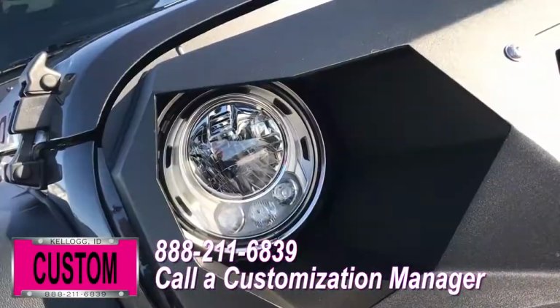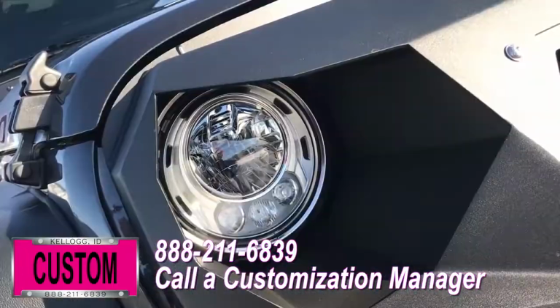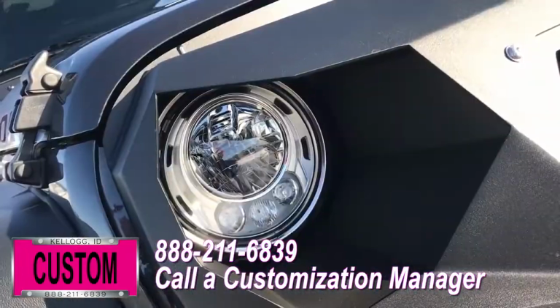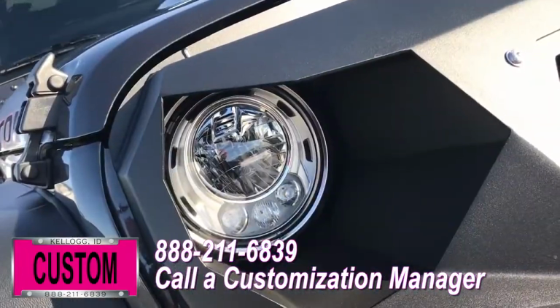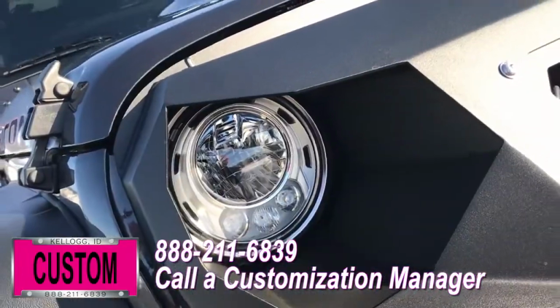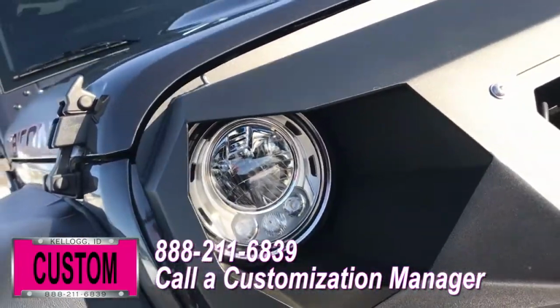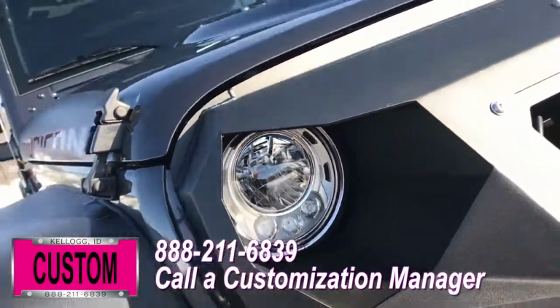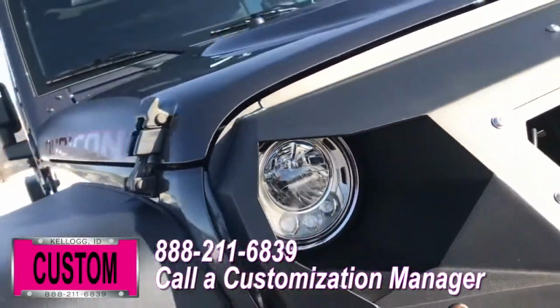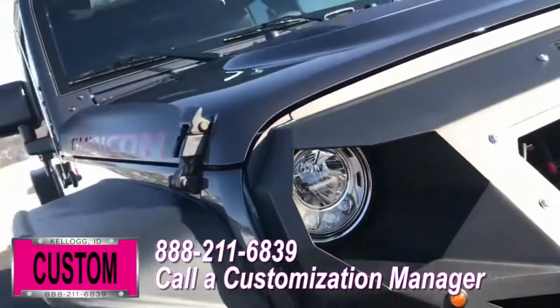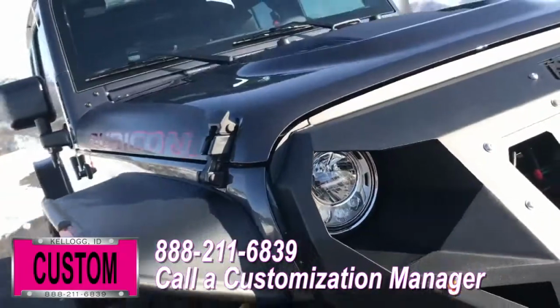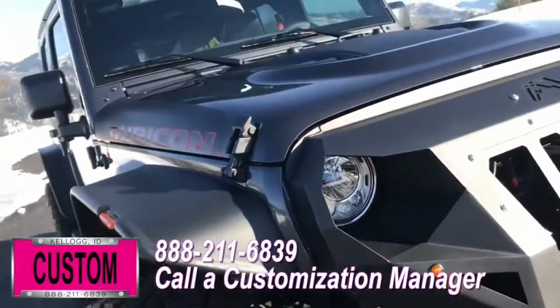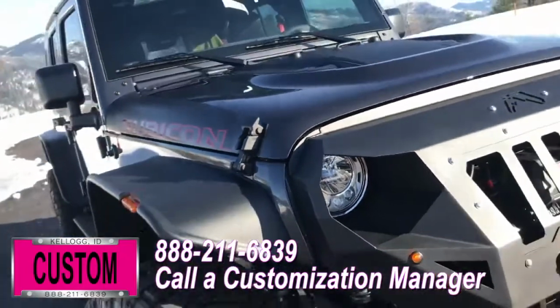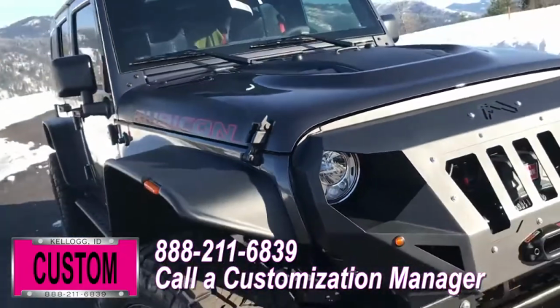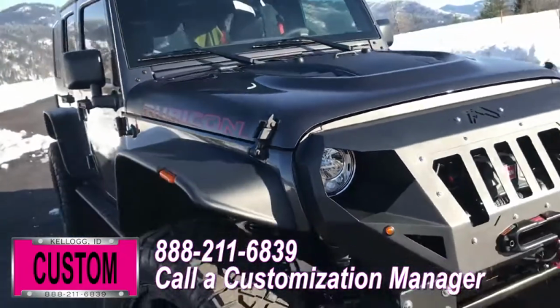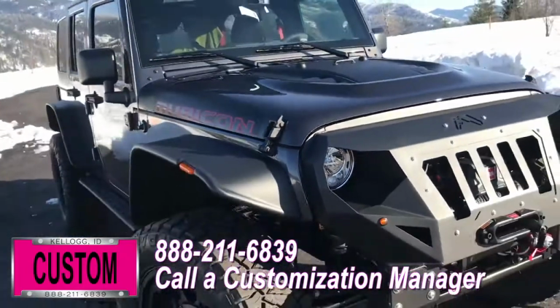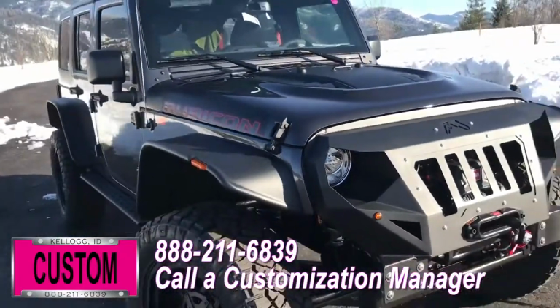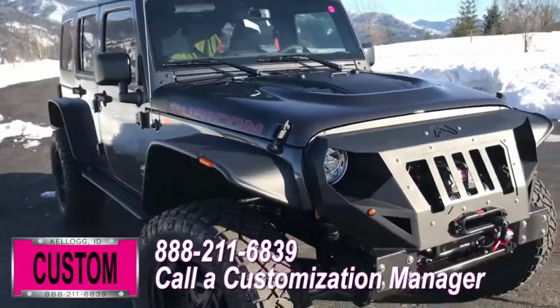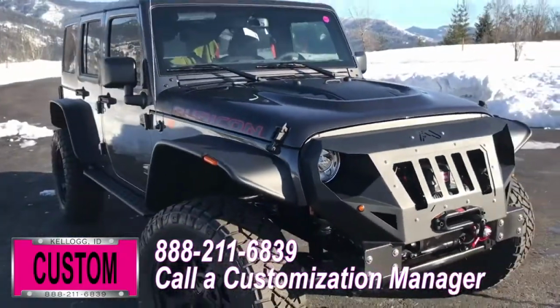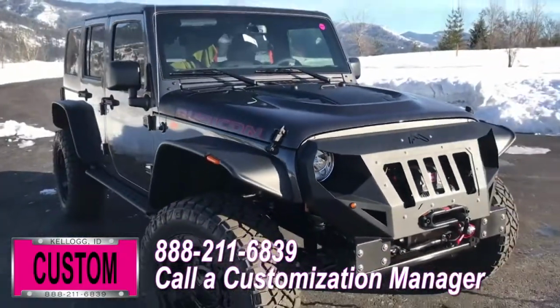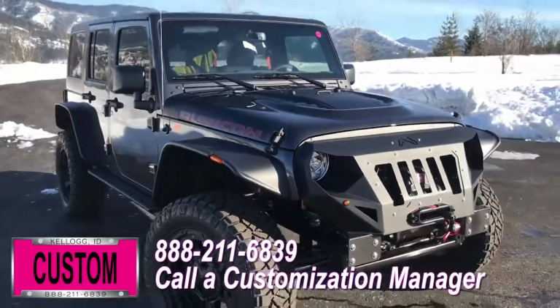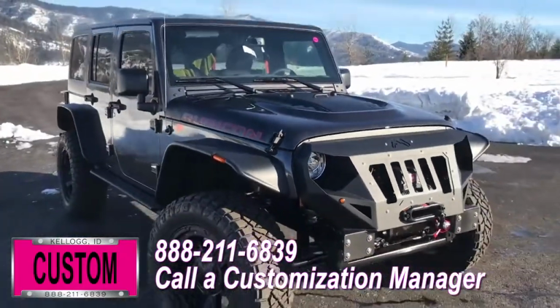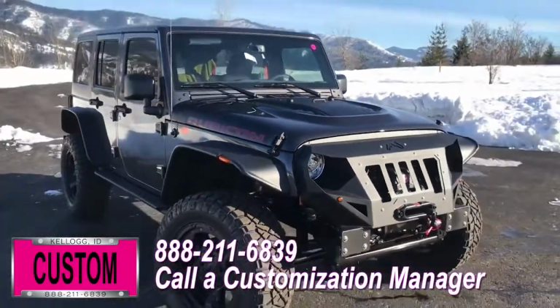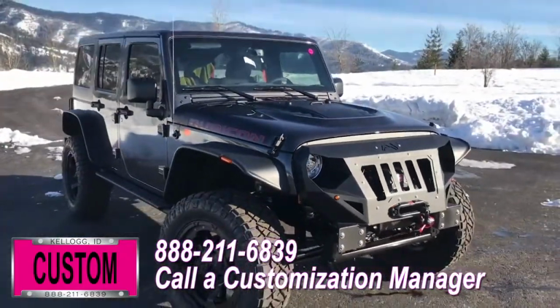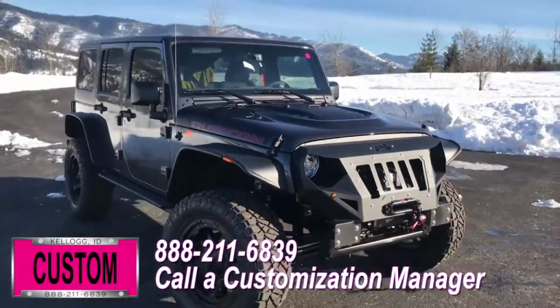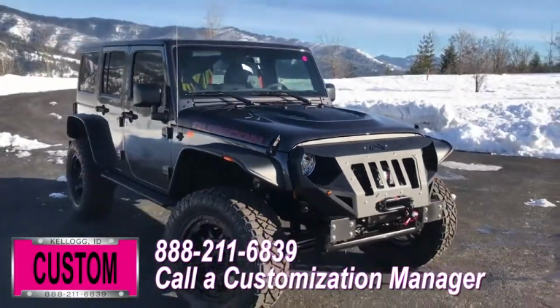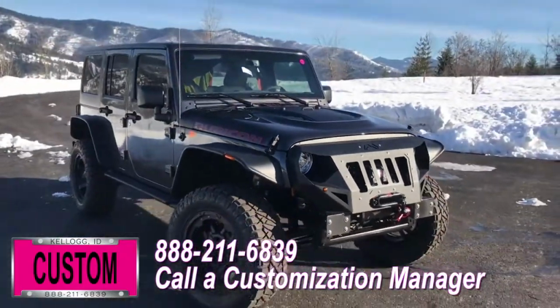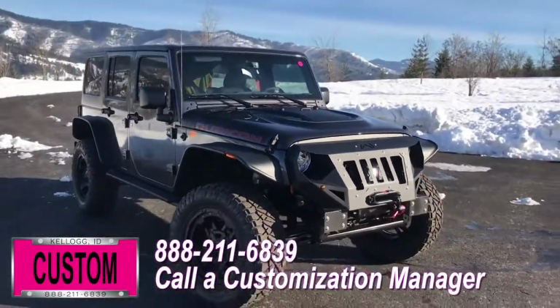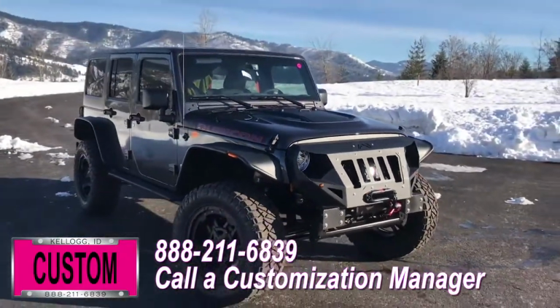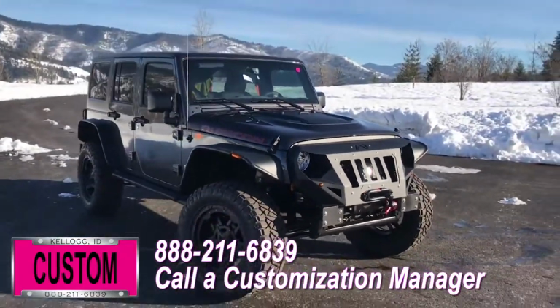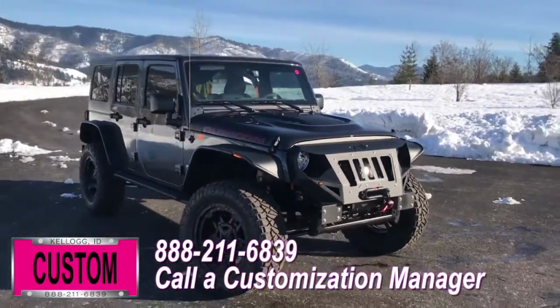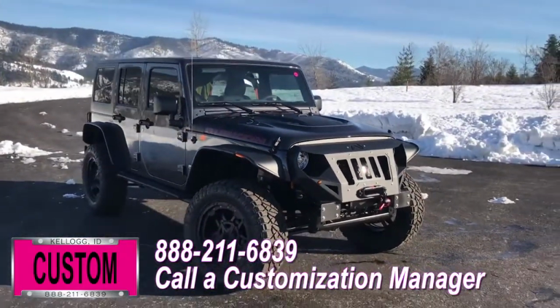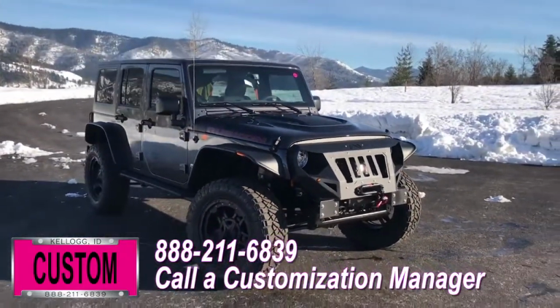No one does custom like Dave Smith Motors. Contact the customization manager today and order your new Jeep.